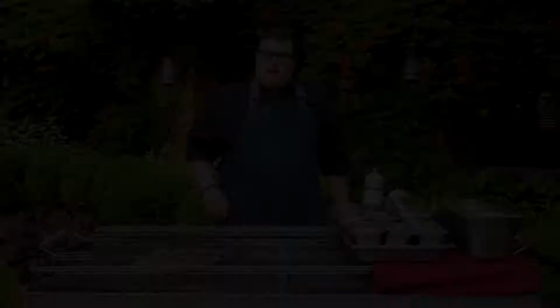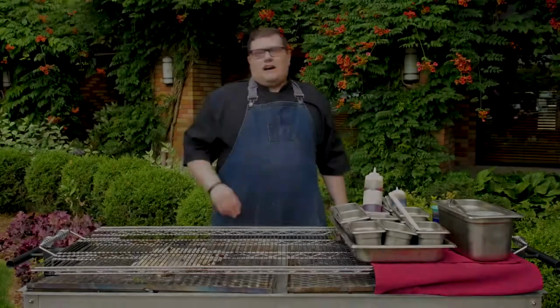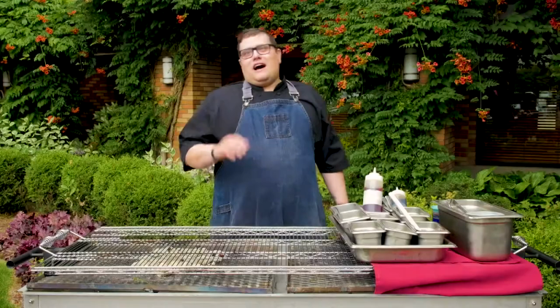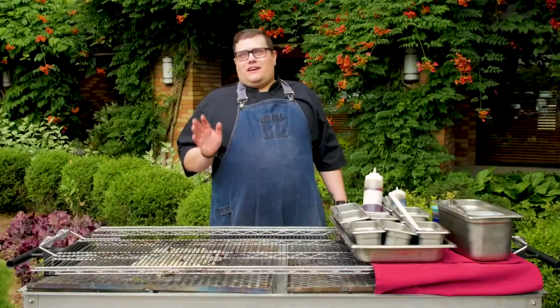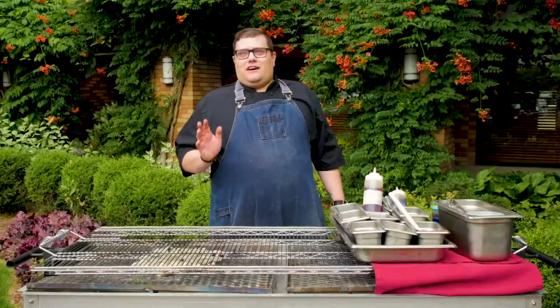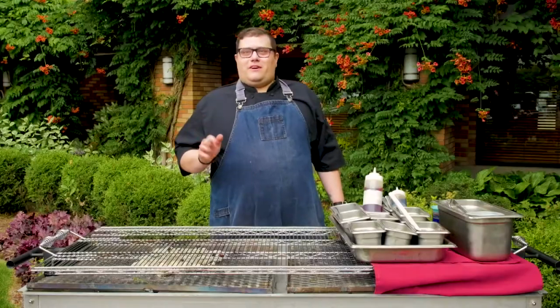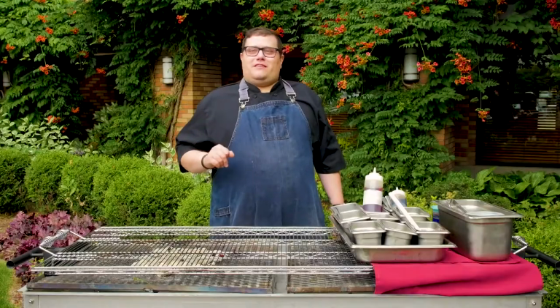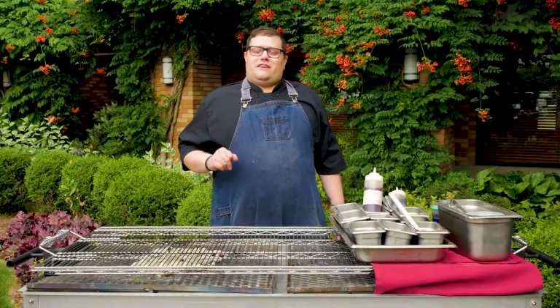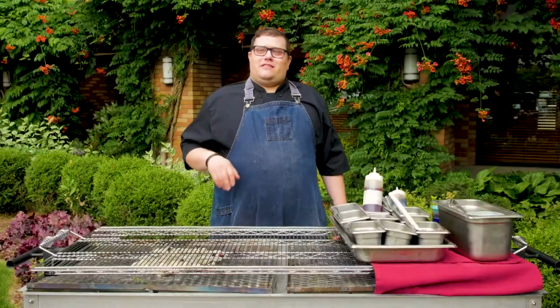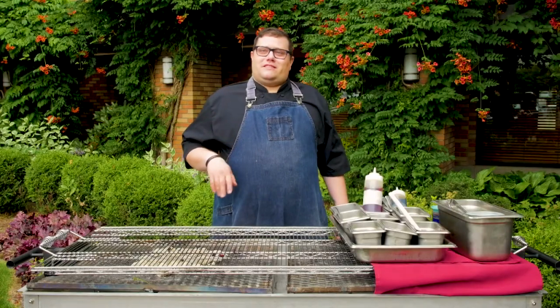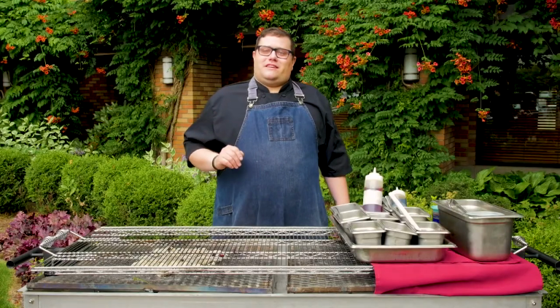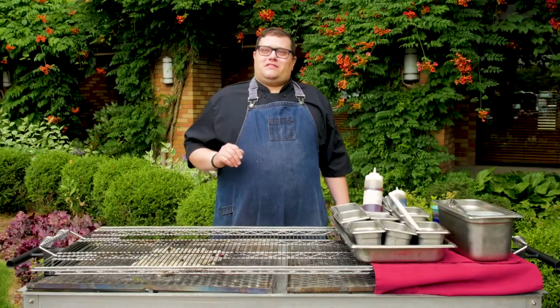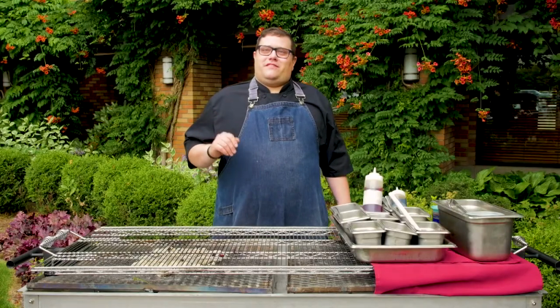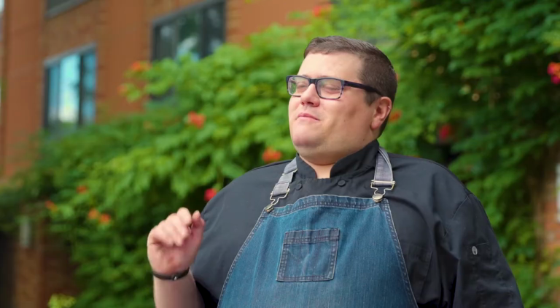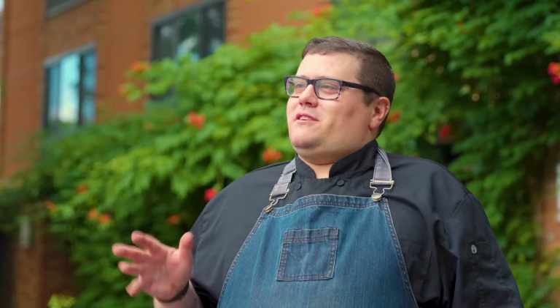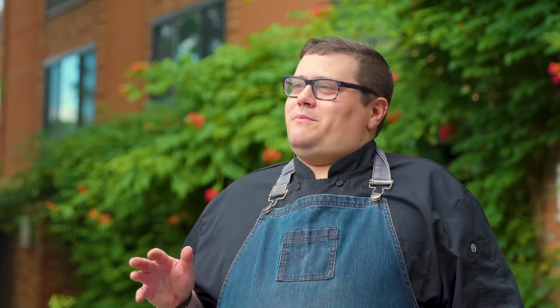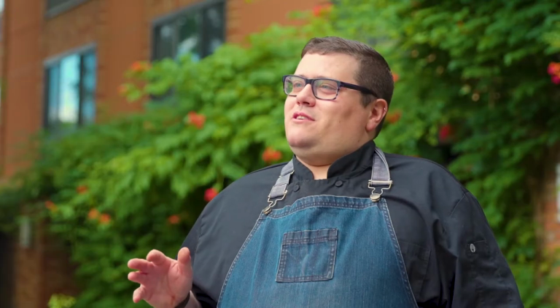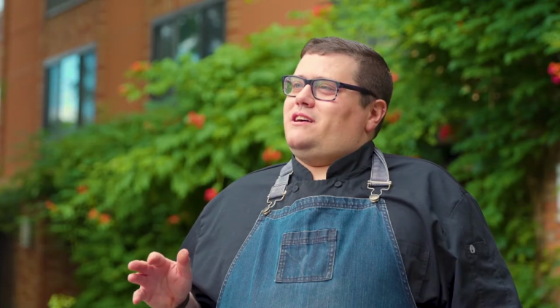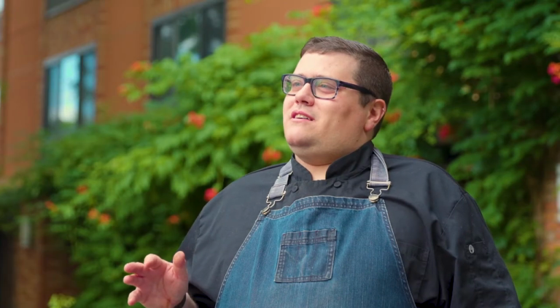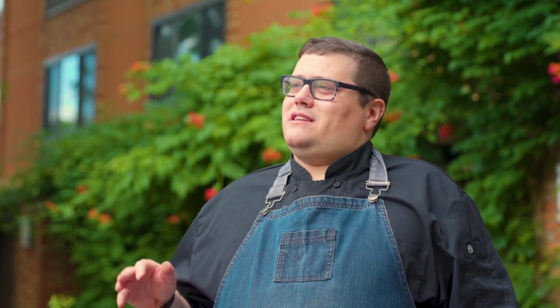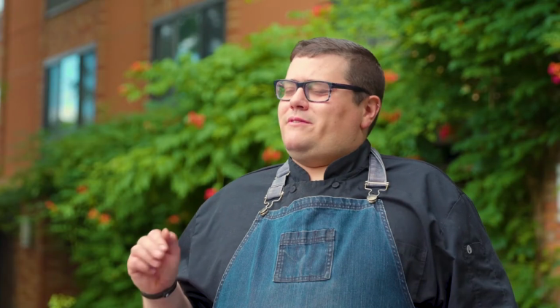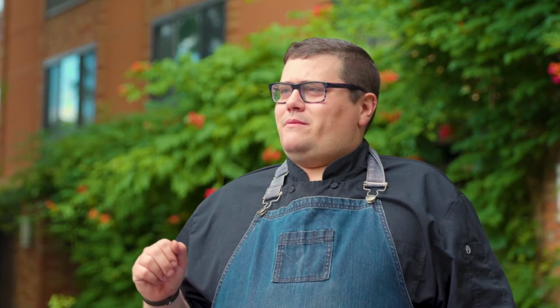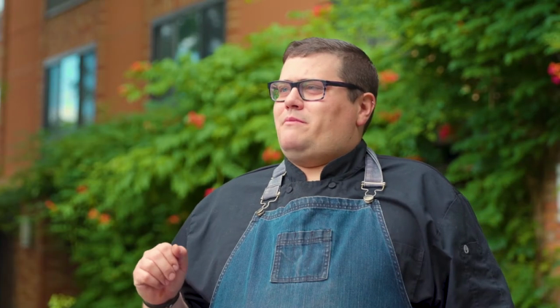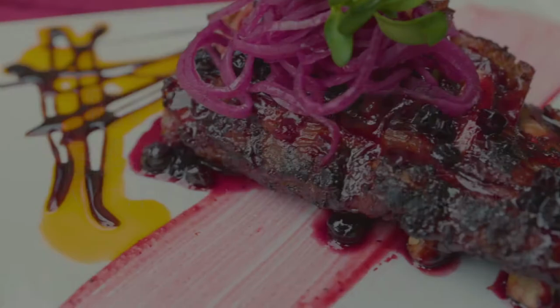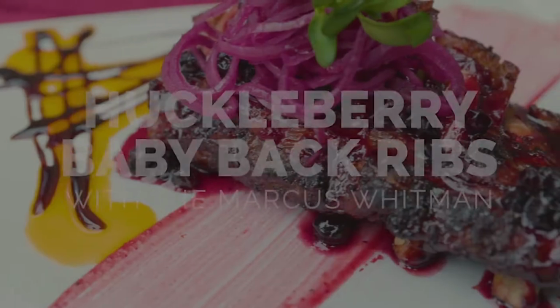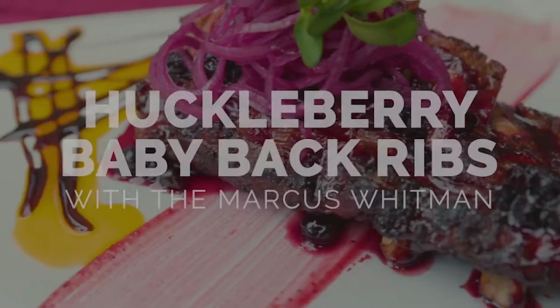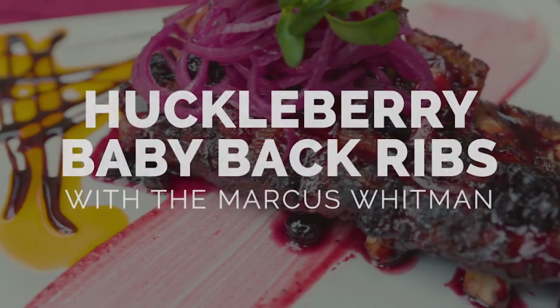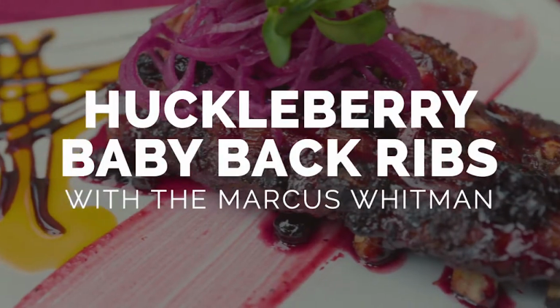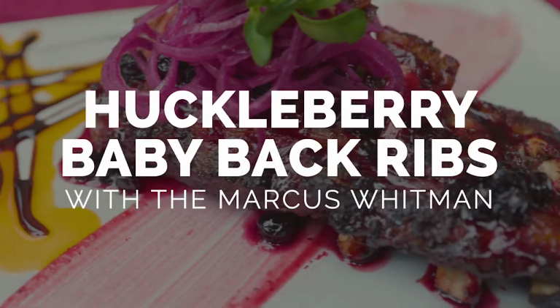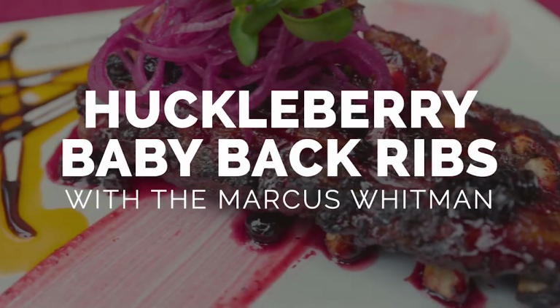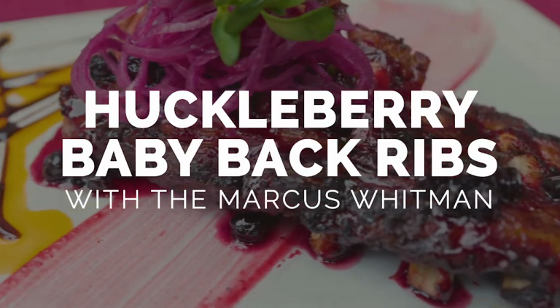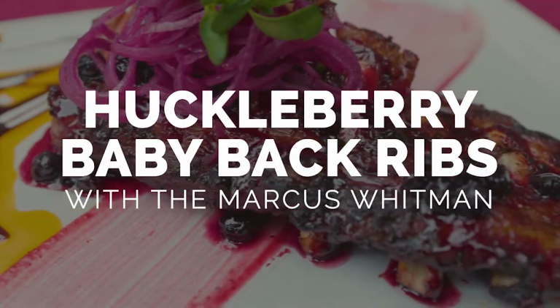Hi, I'm Grant Hinterleiter, the executive chef at the Marcus Whitman Hotel, and today we're going to be making huckleberry baby back ribs.